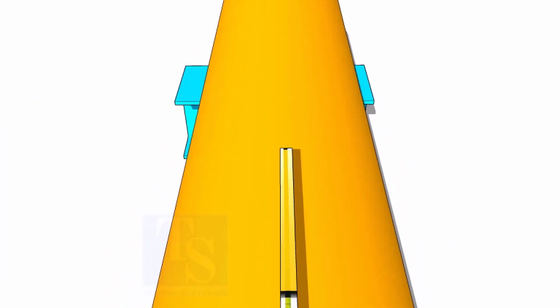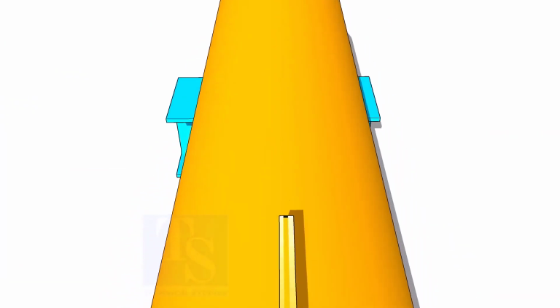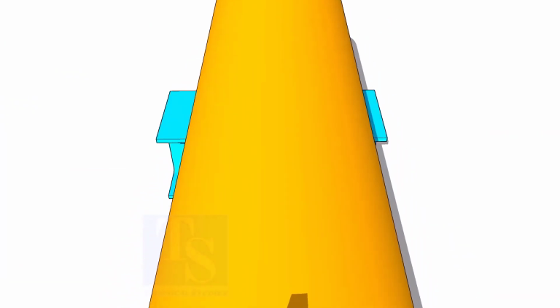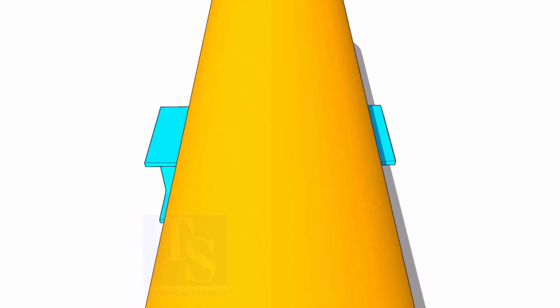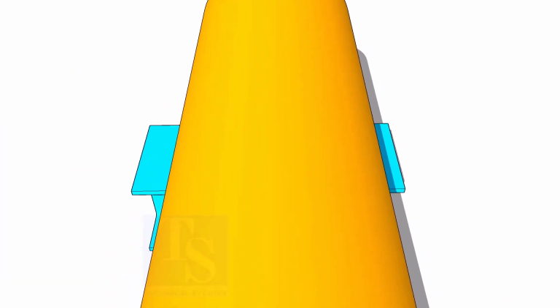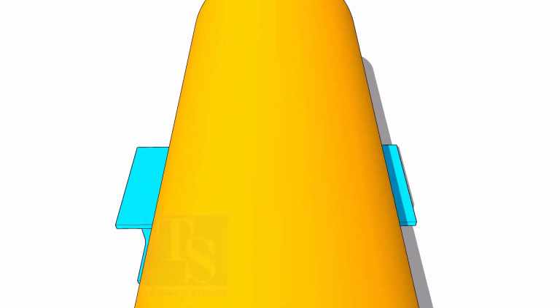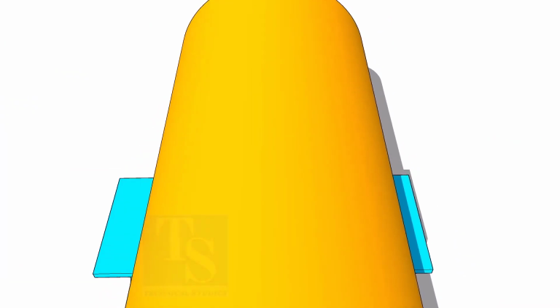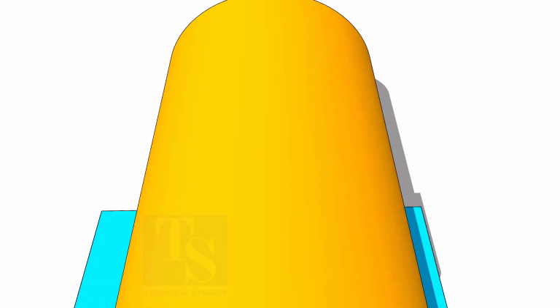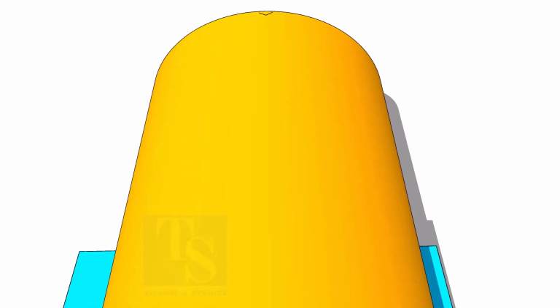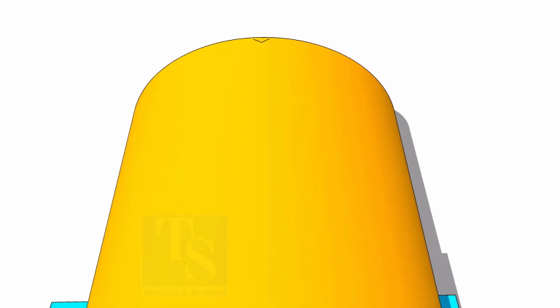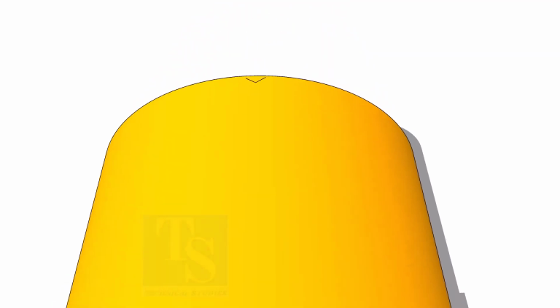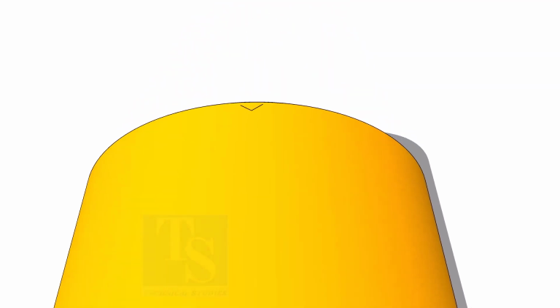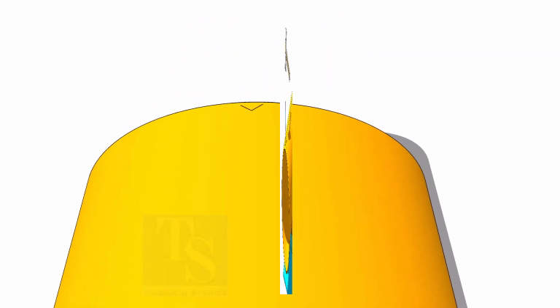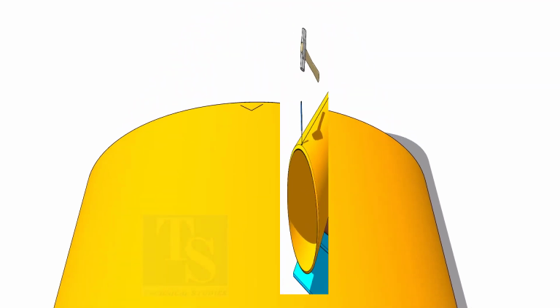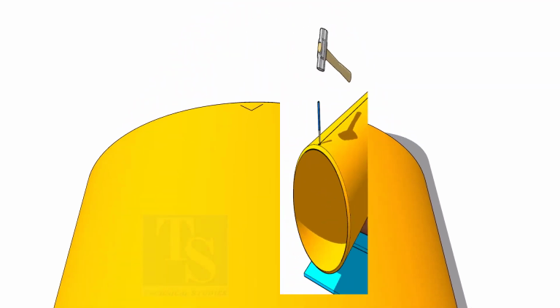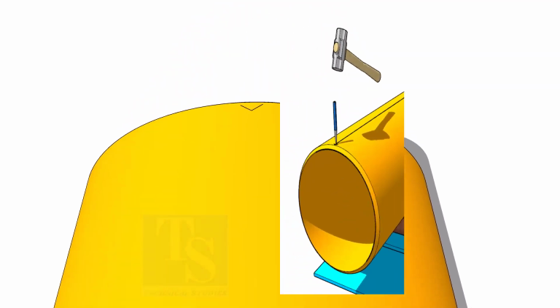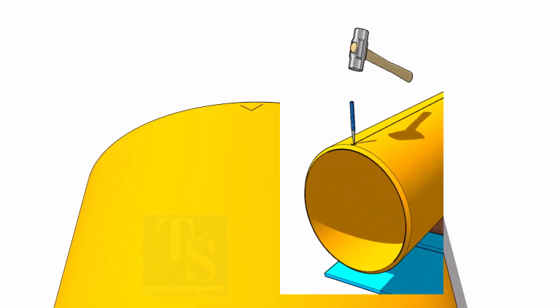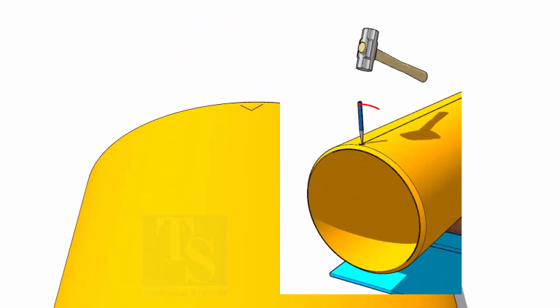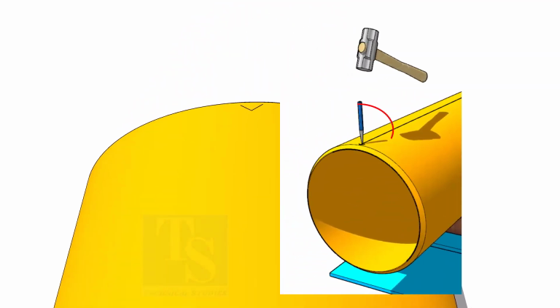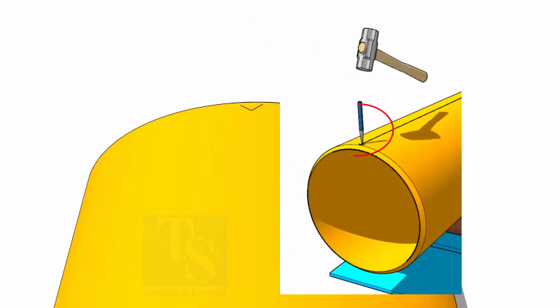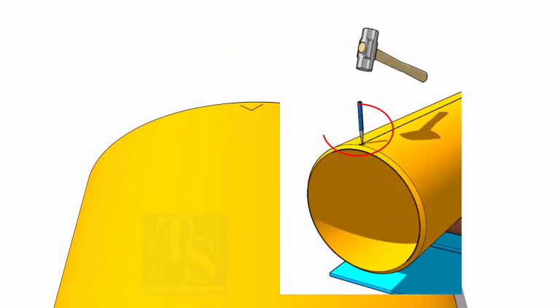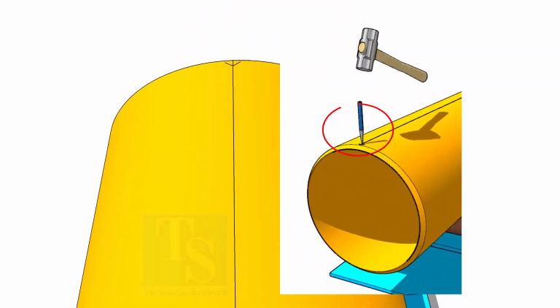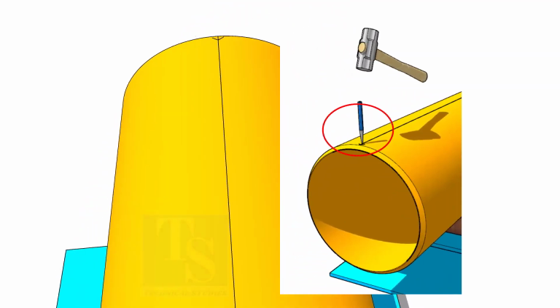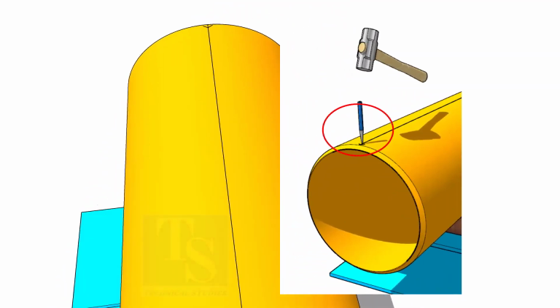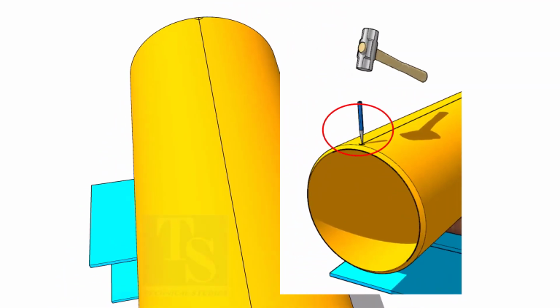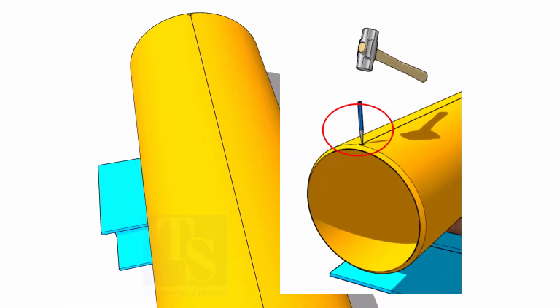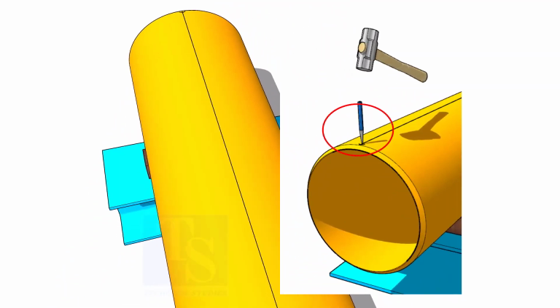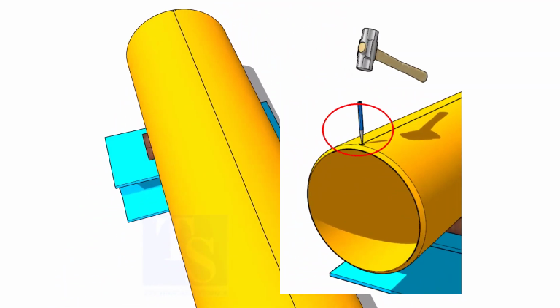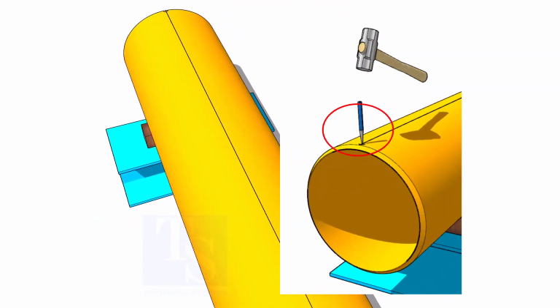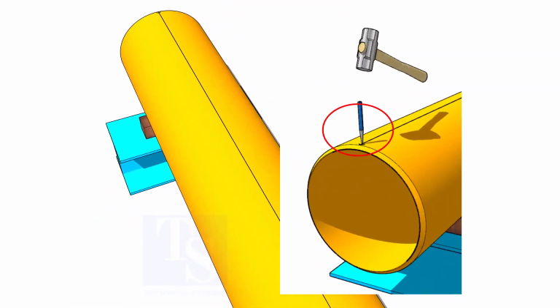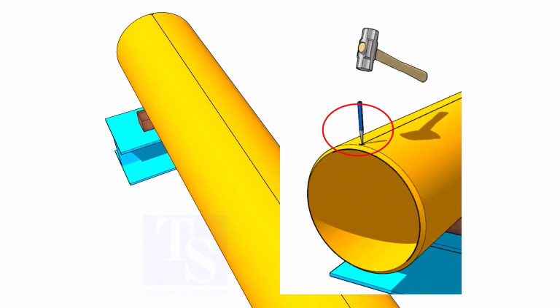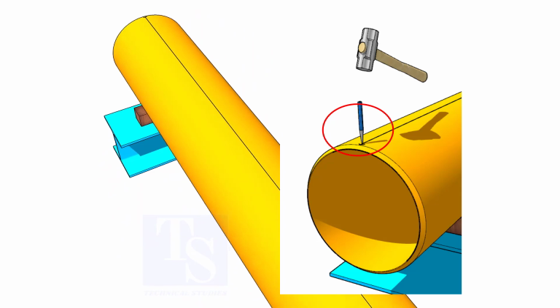Mark the center of the other end of the pipe and draw a line. If required, punch mark the line ends.